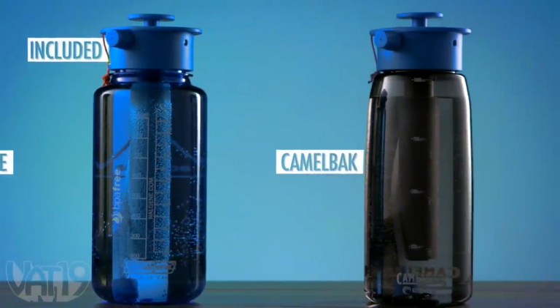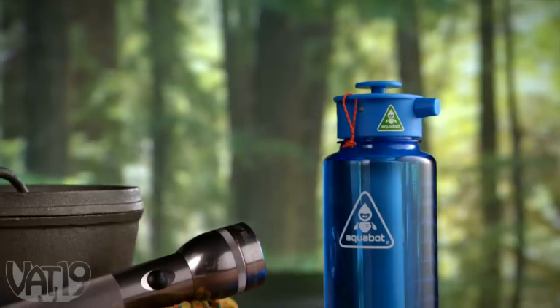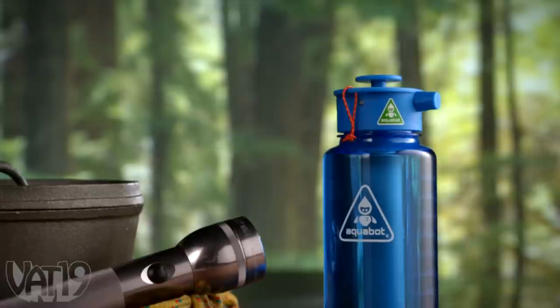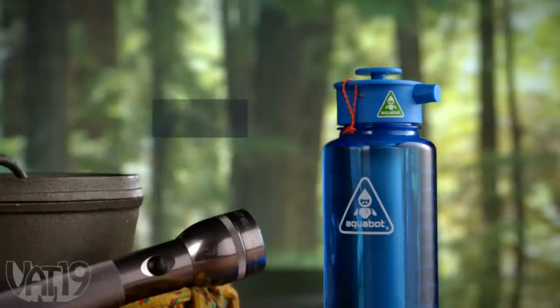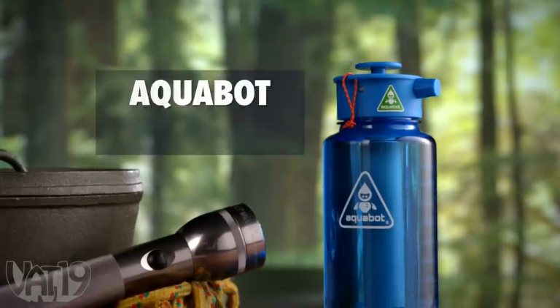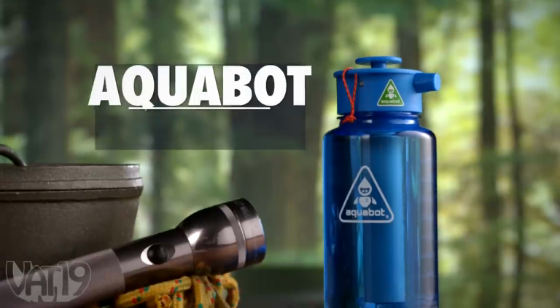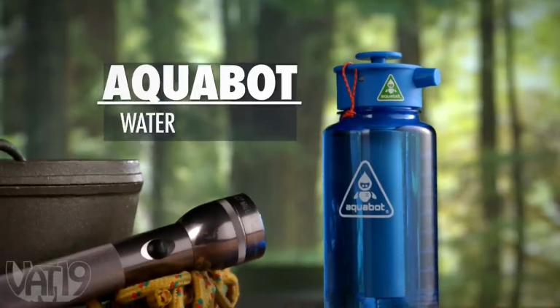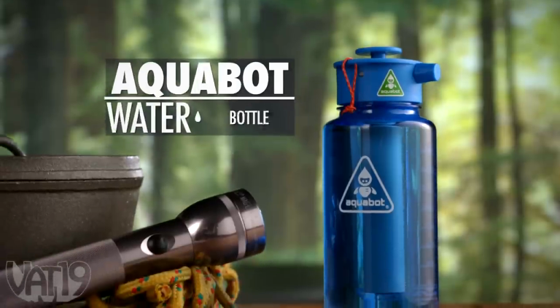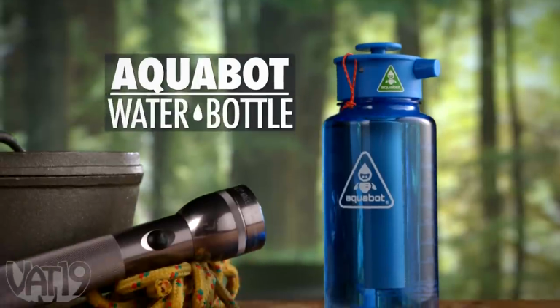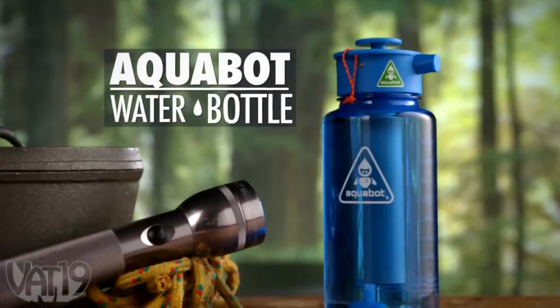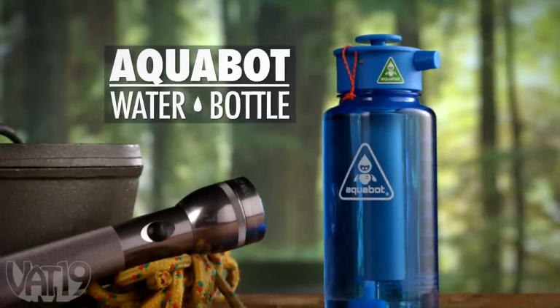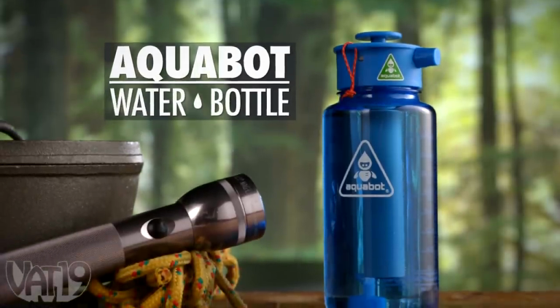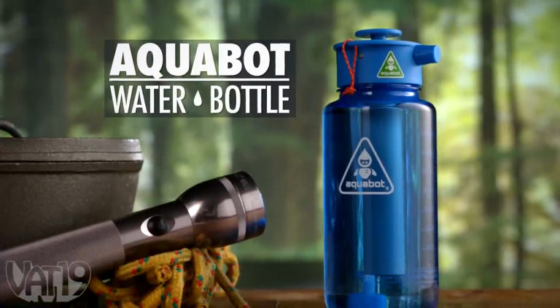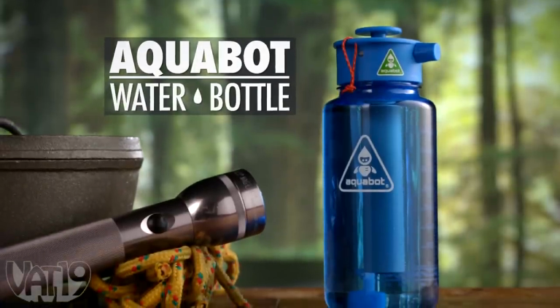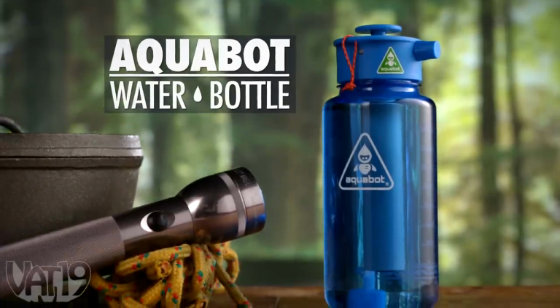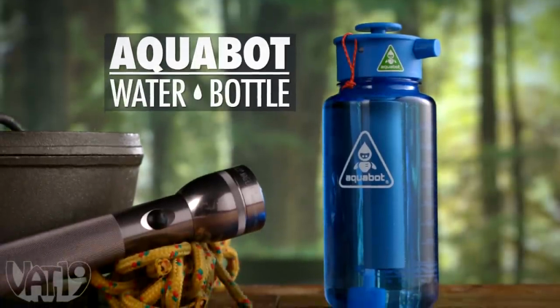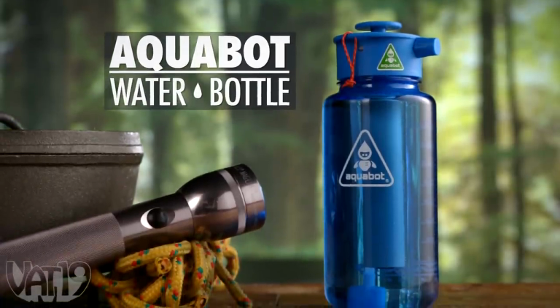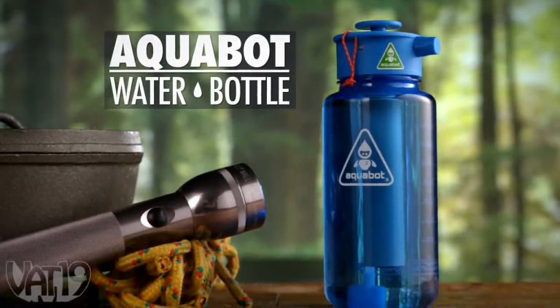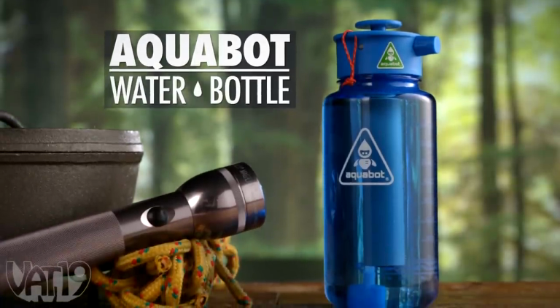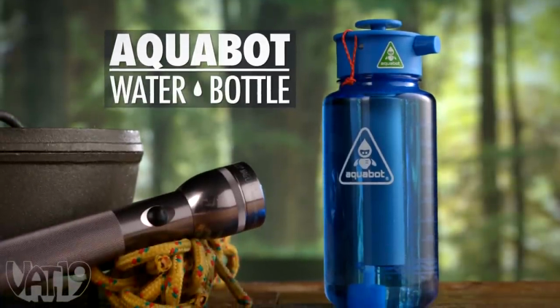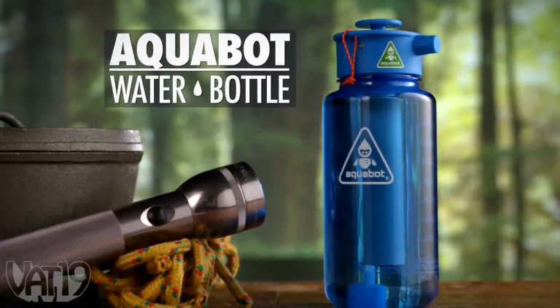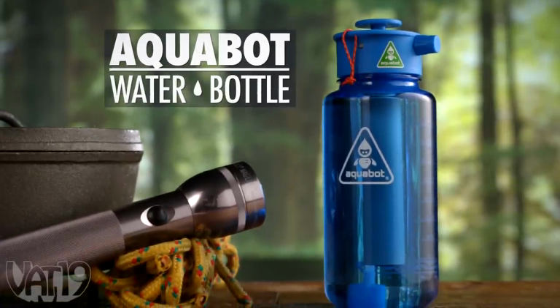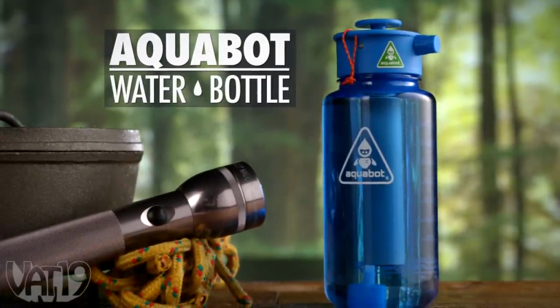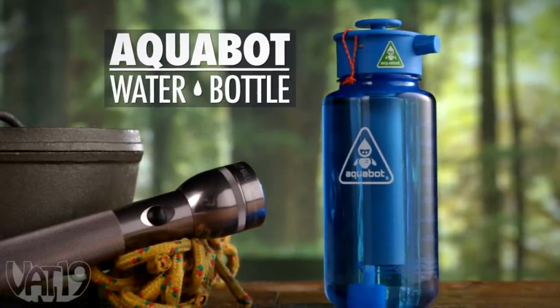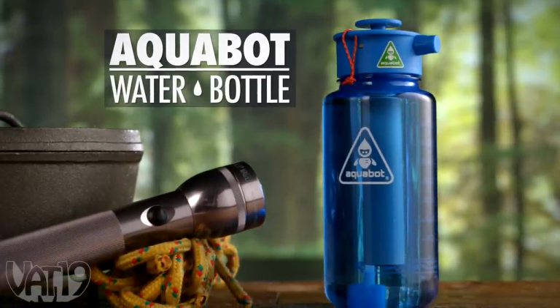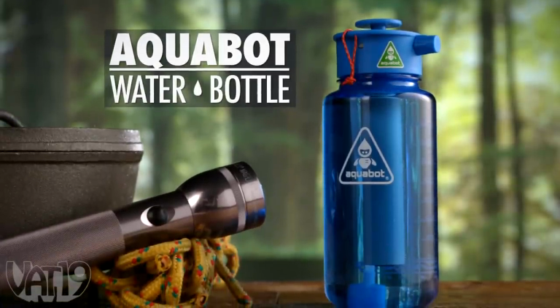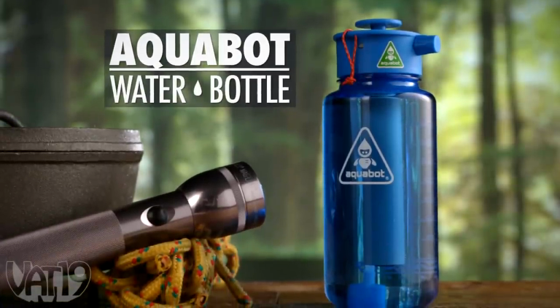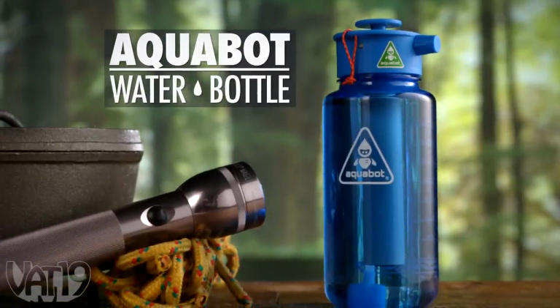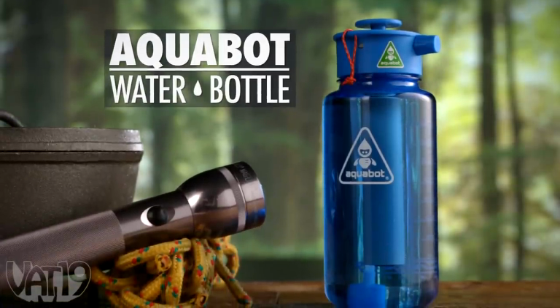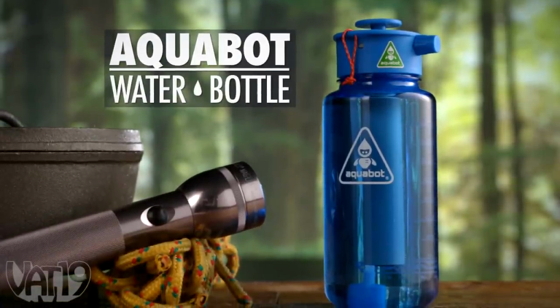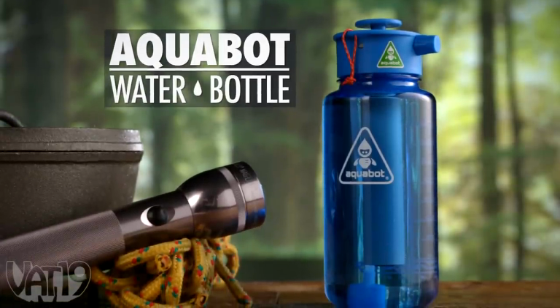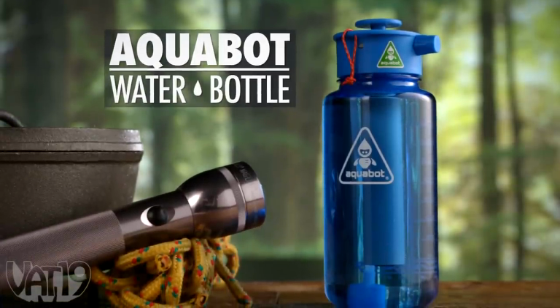Buy the Aquabot water bottle sprayer and shop for hundreds more gifts at vat19.com.